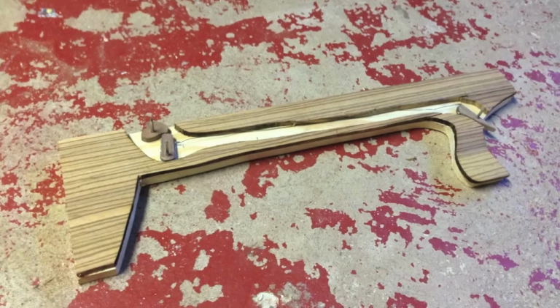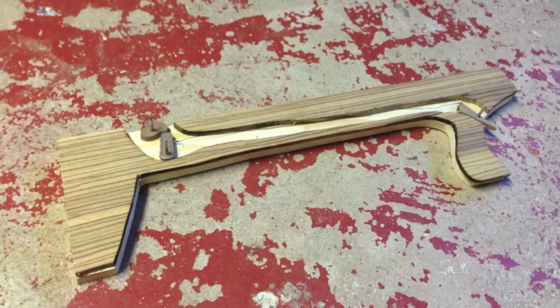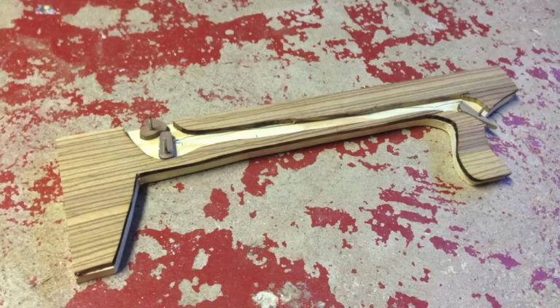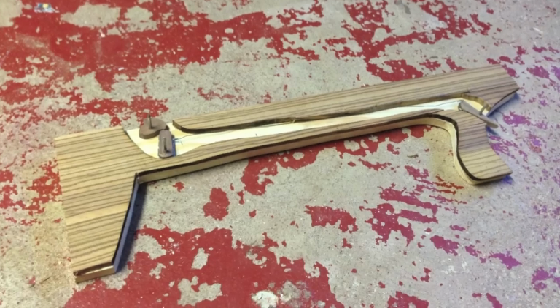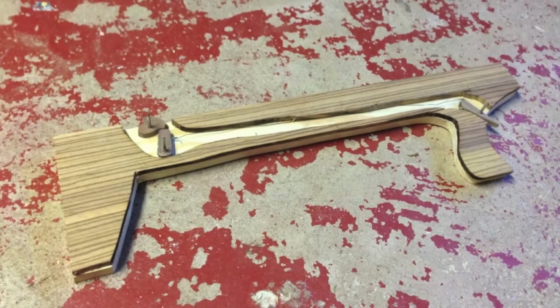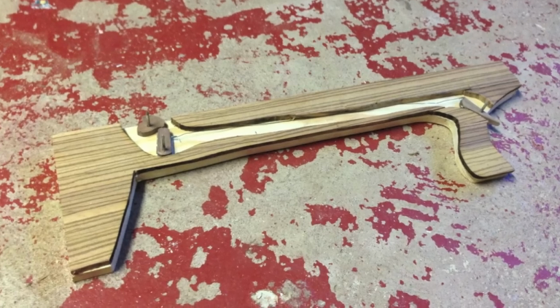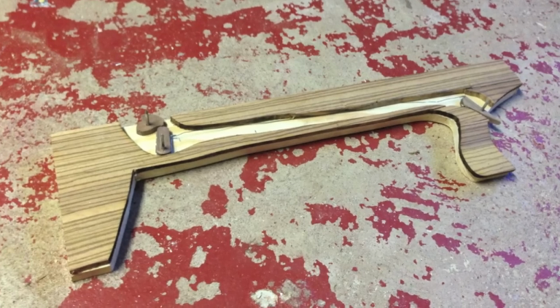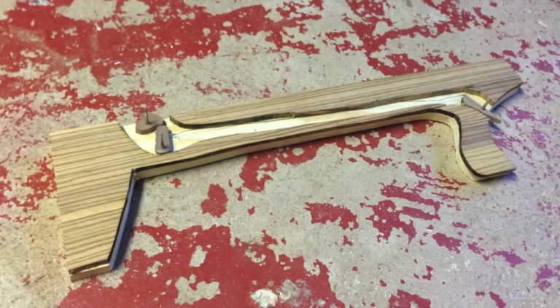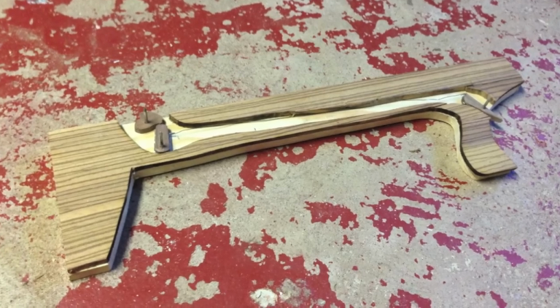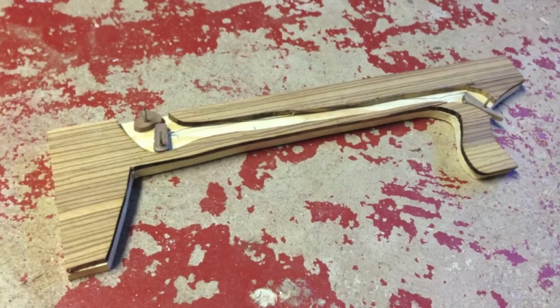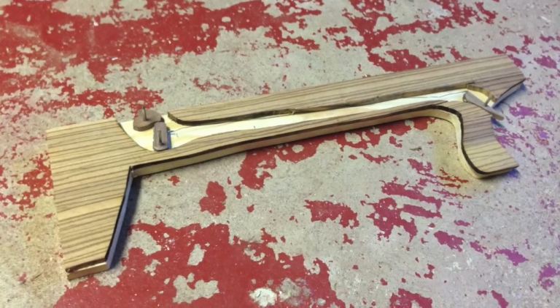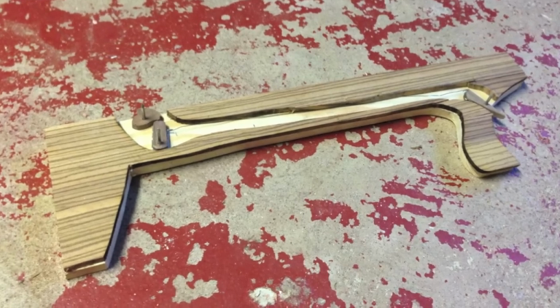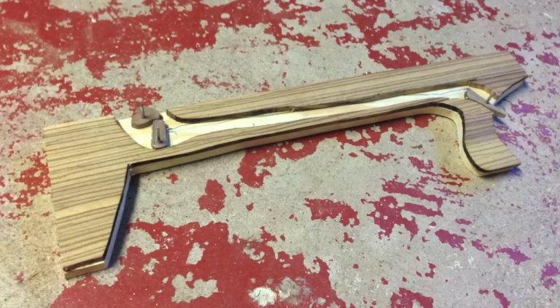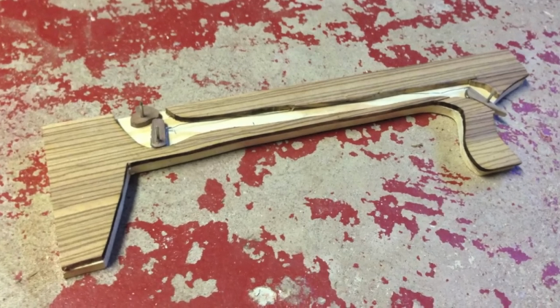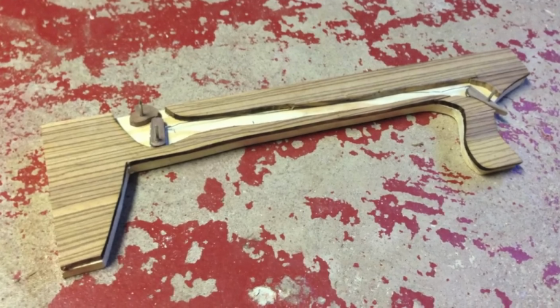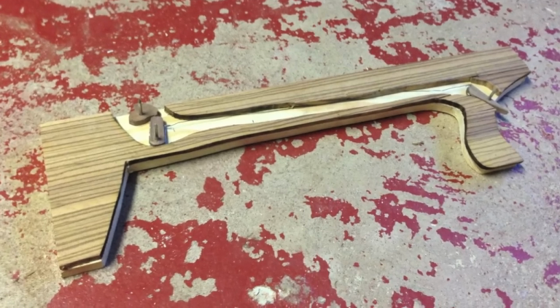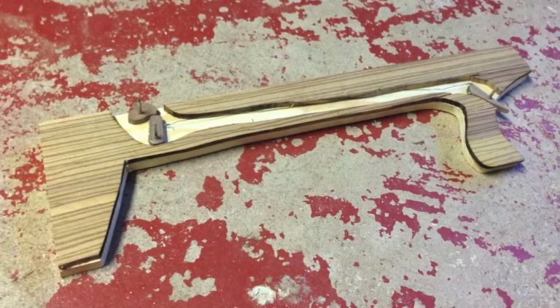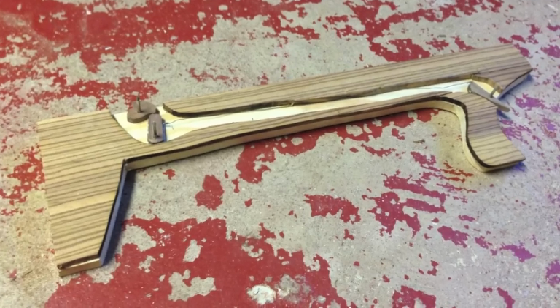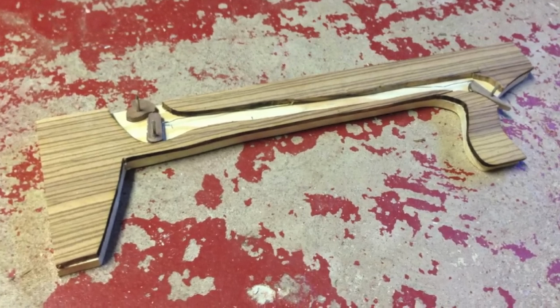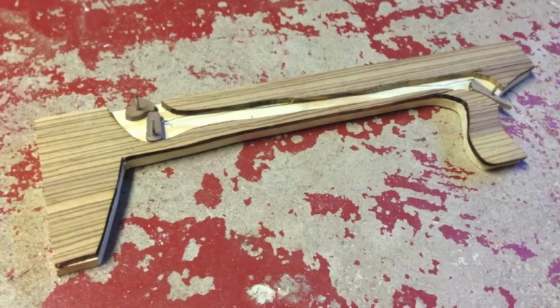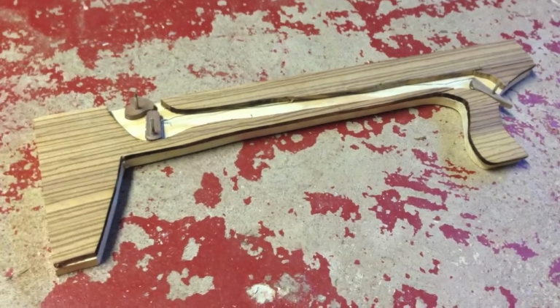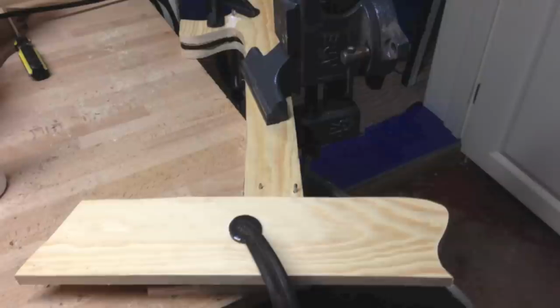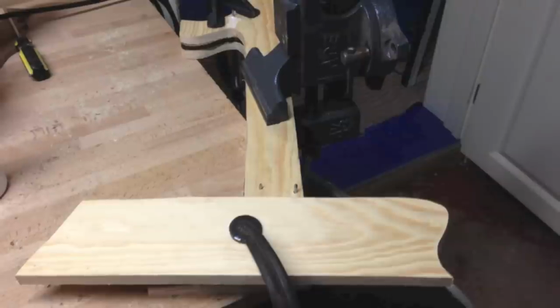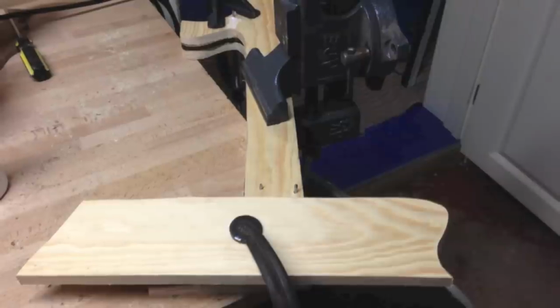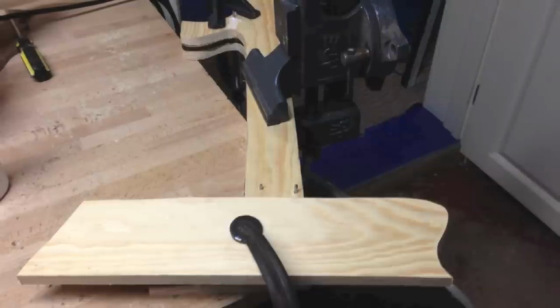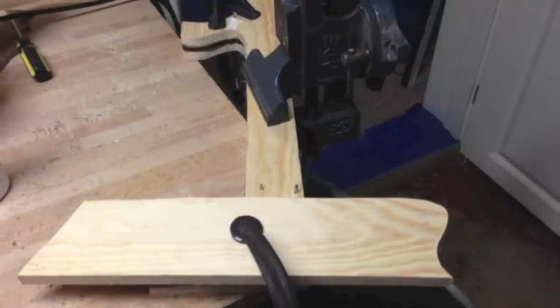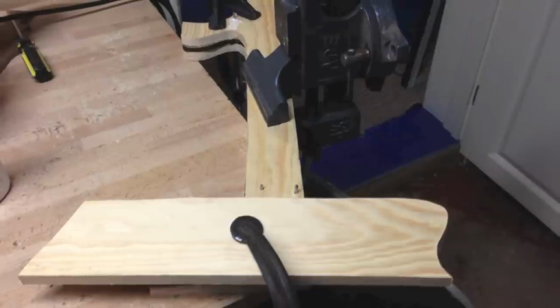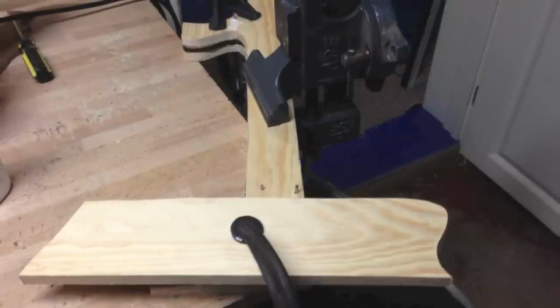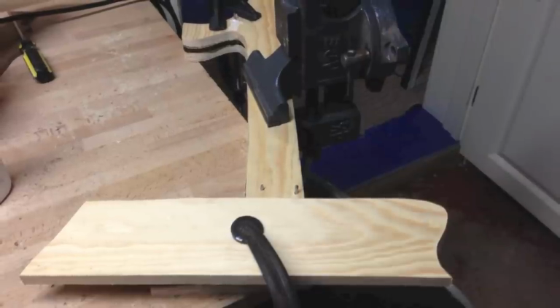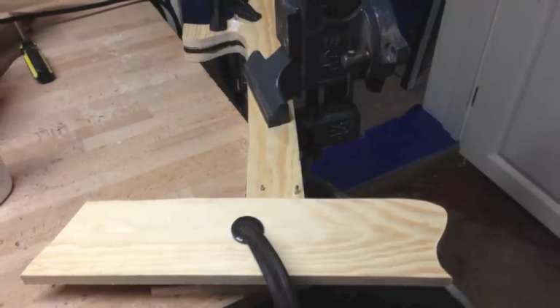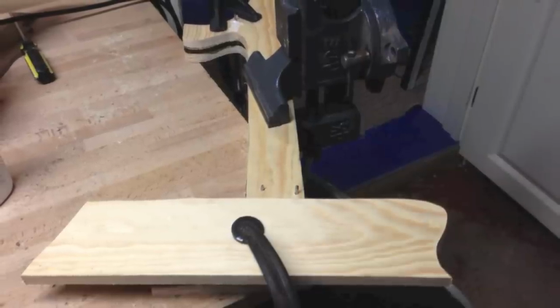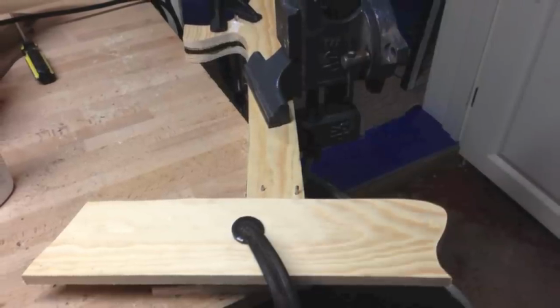I then cut out and installed the entire trigger mechanism and glued the whole thing together and let it set overnight.